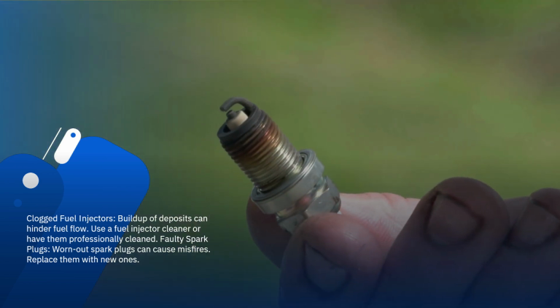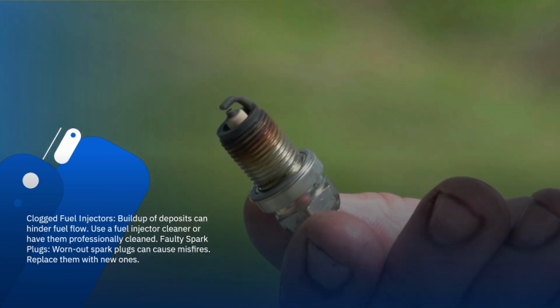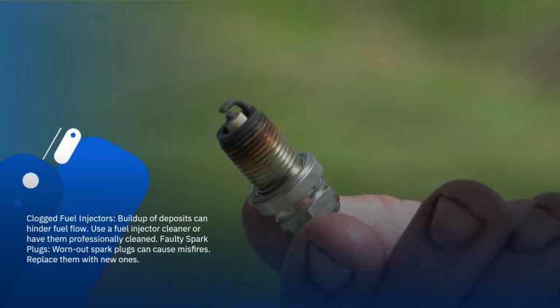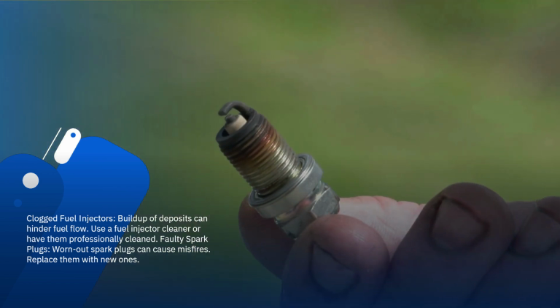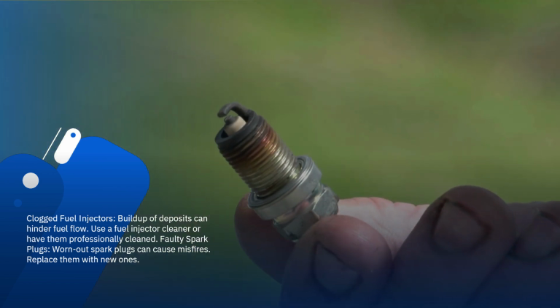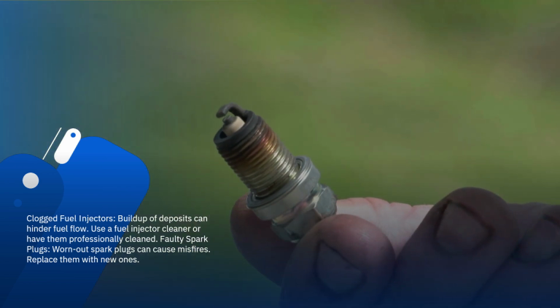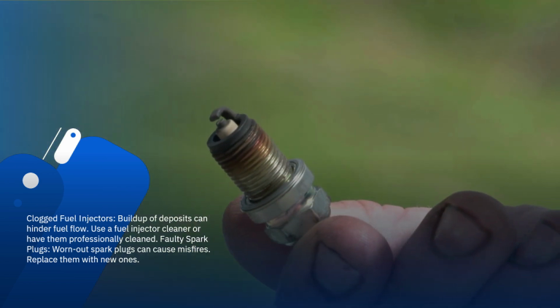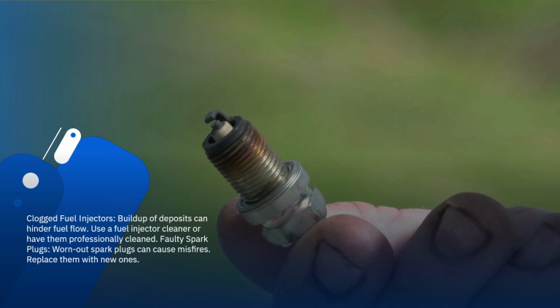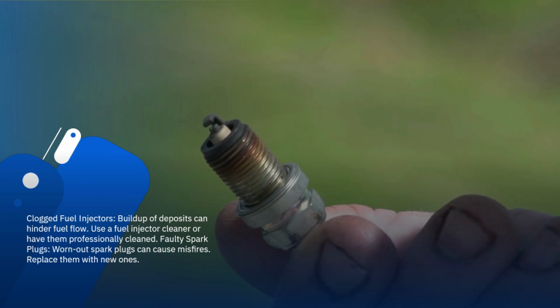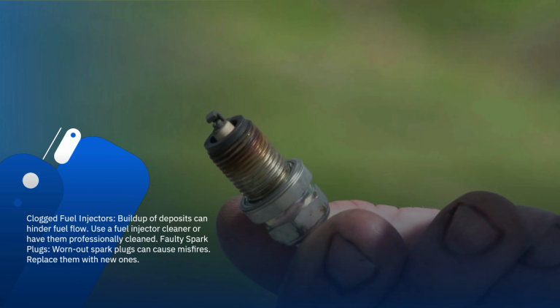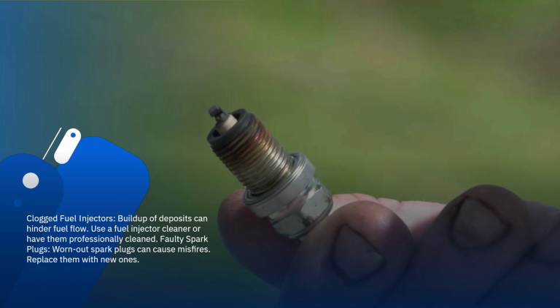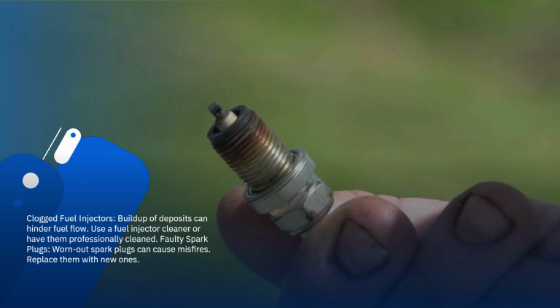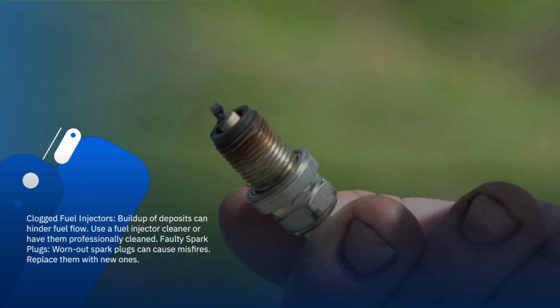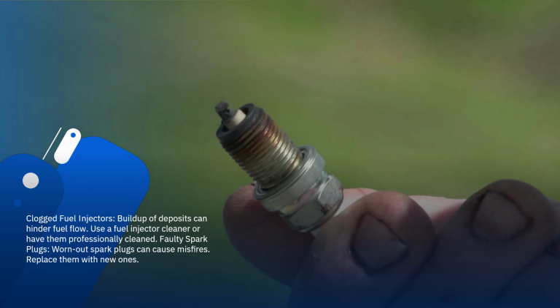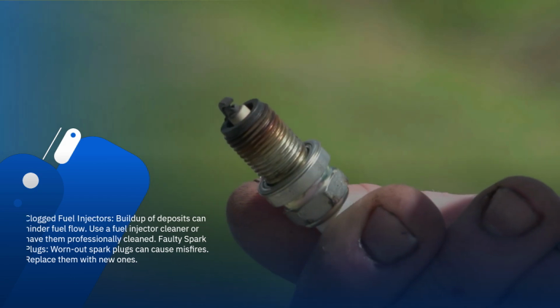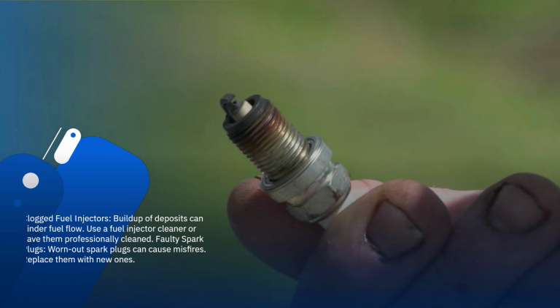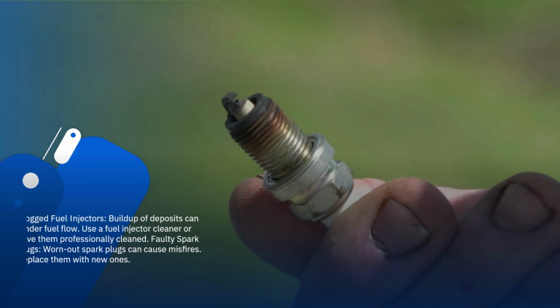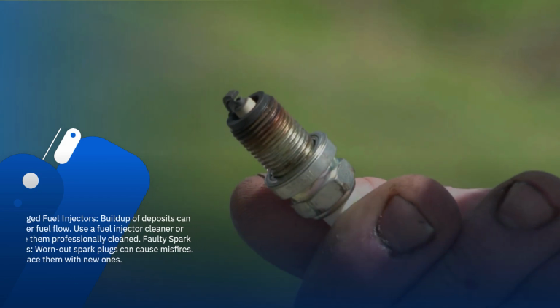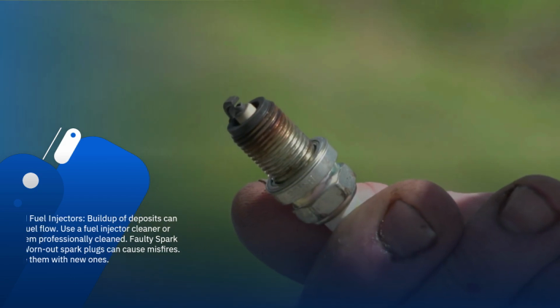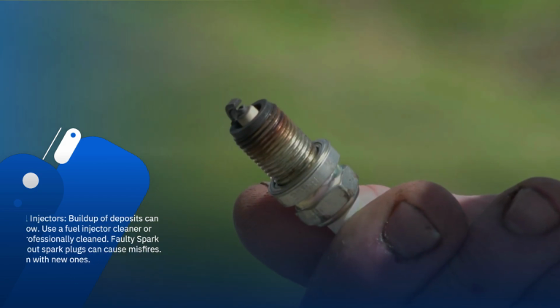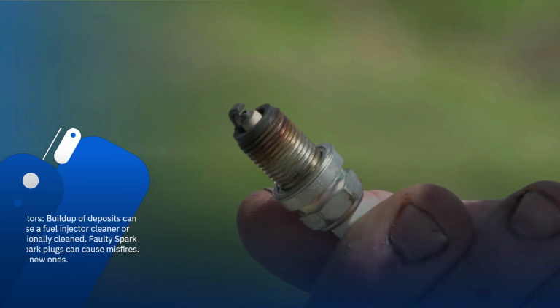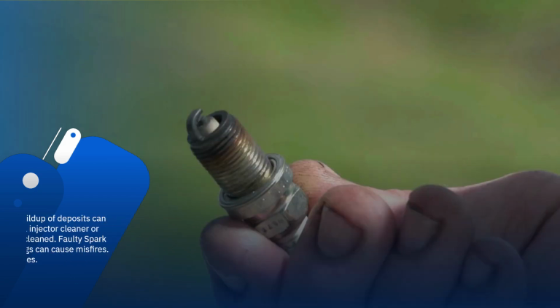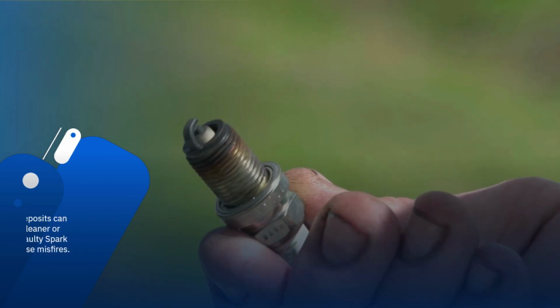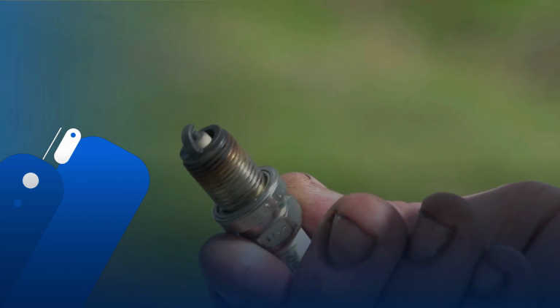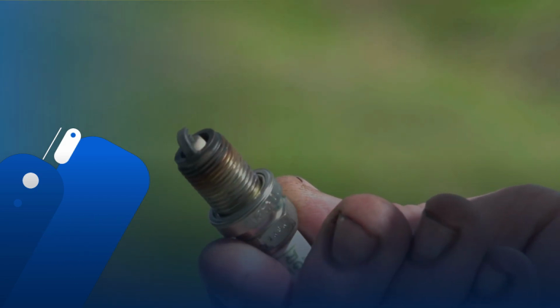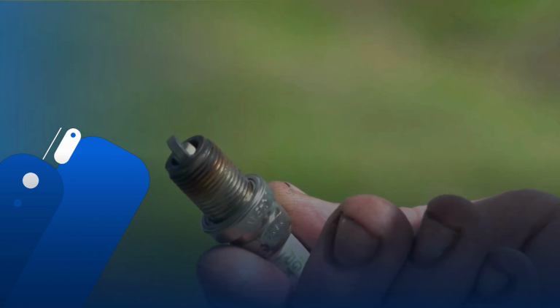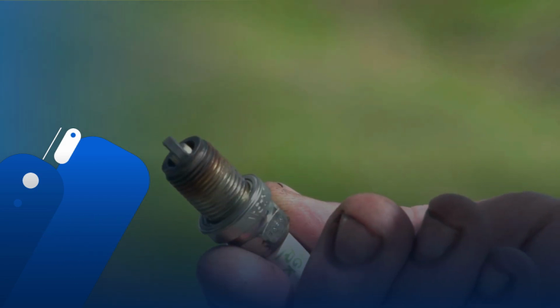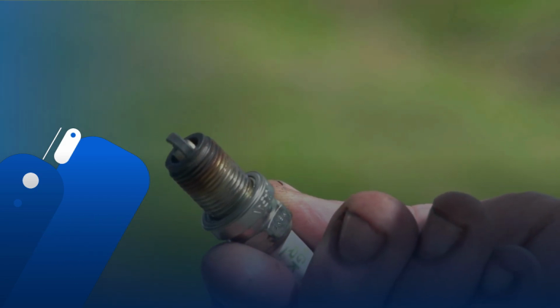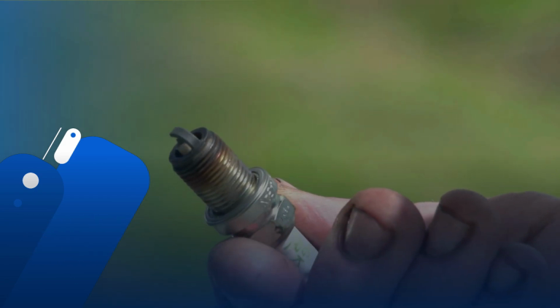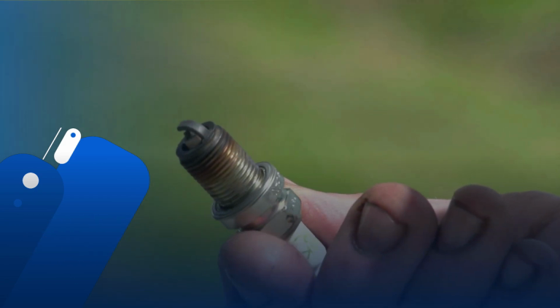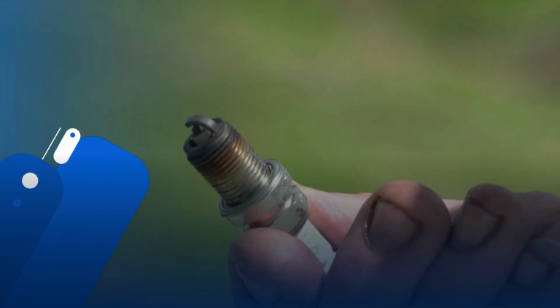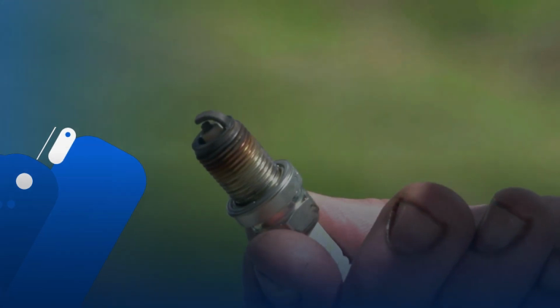Faulty spark plugs: worn out spark plugs can cause misfires. Replace them with new ones.